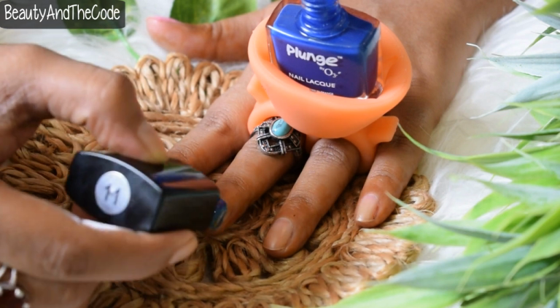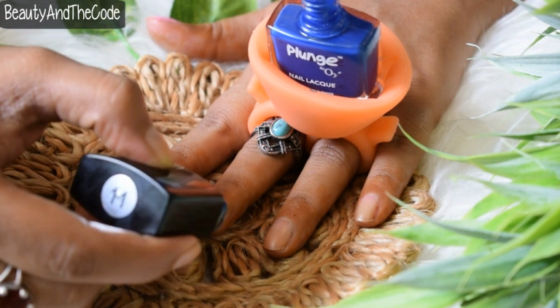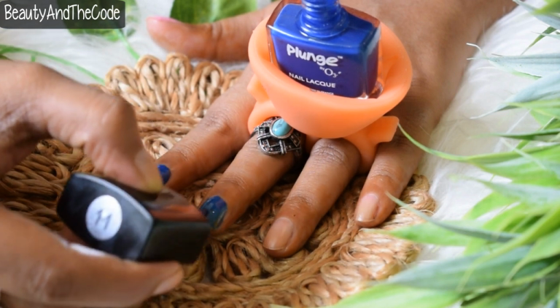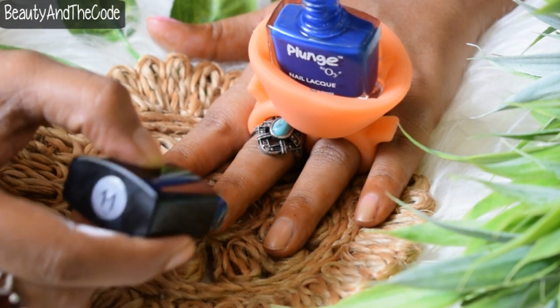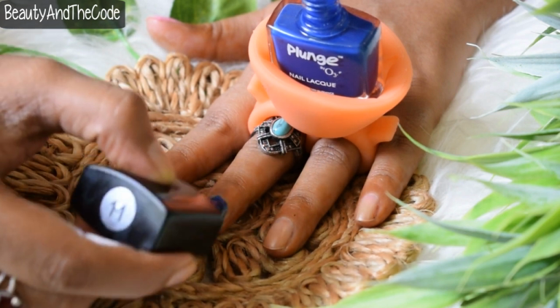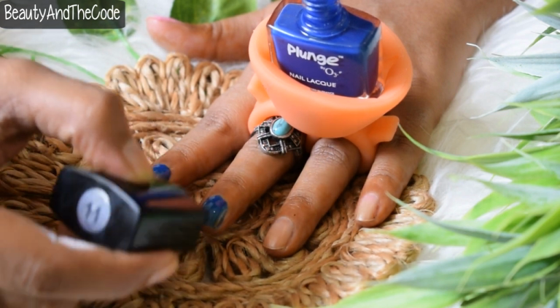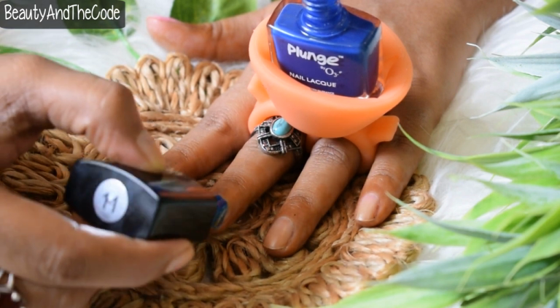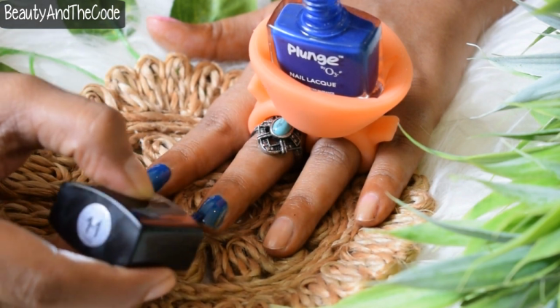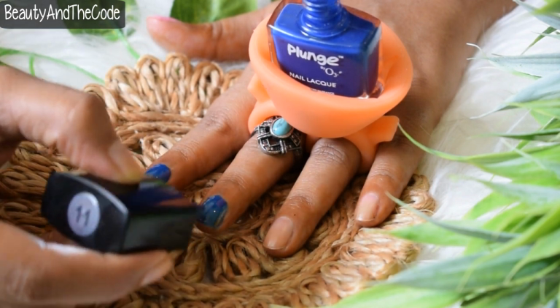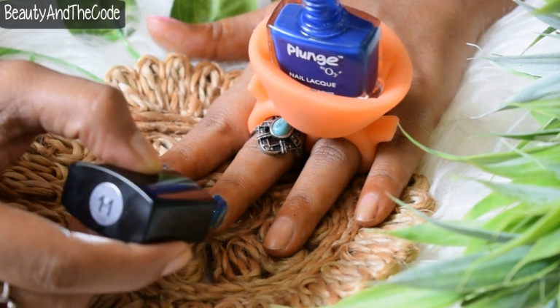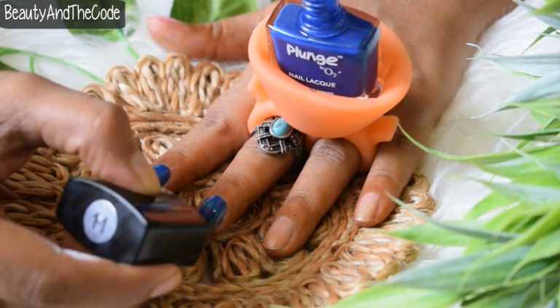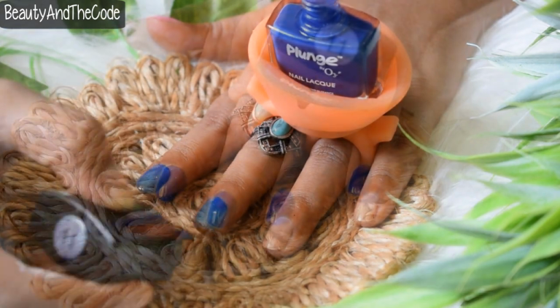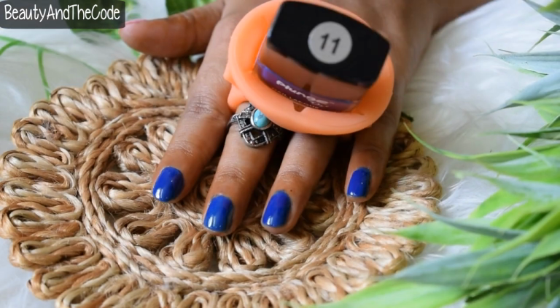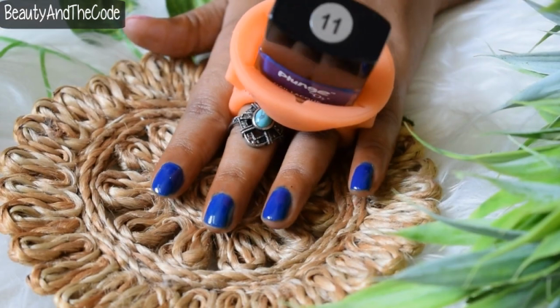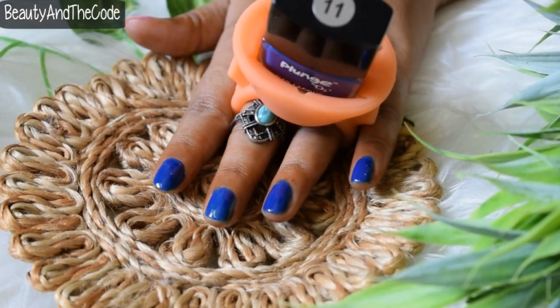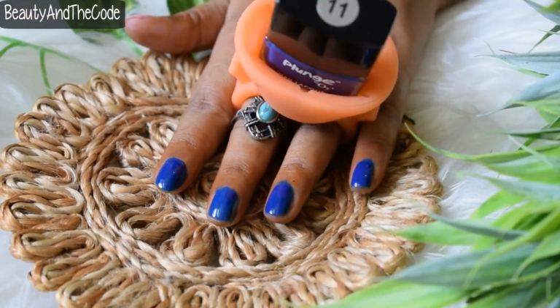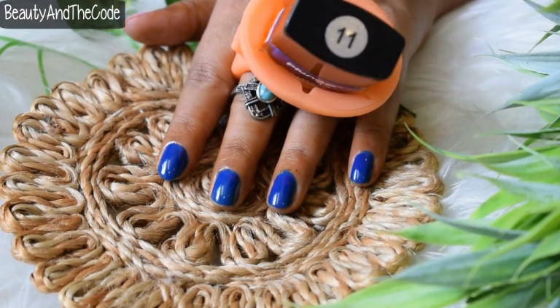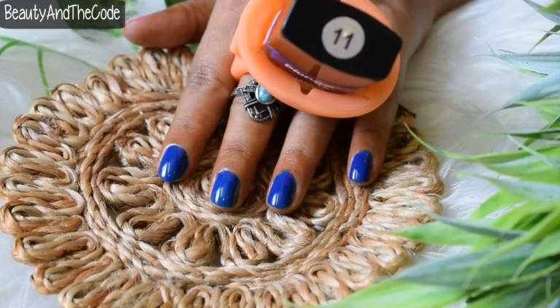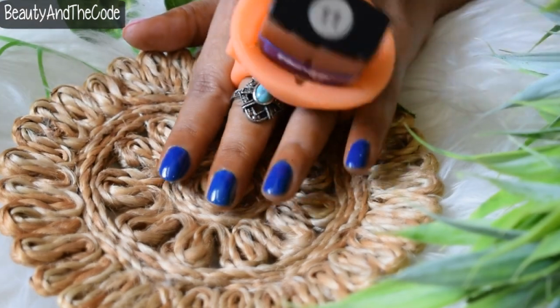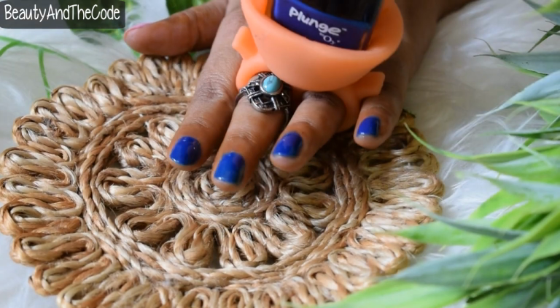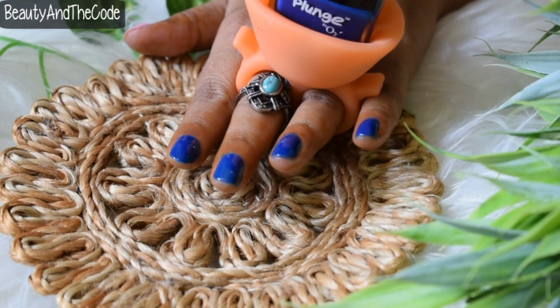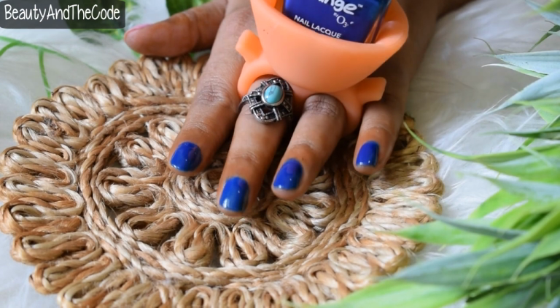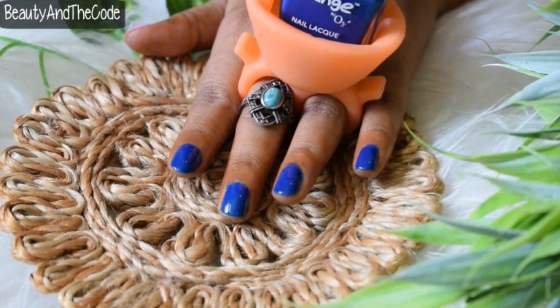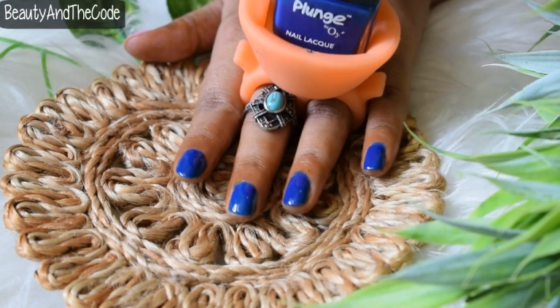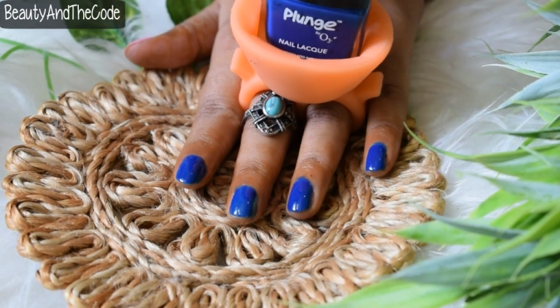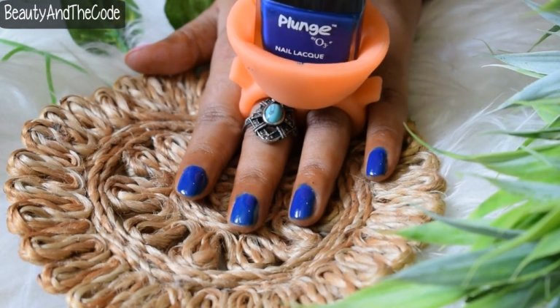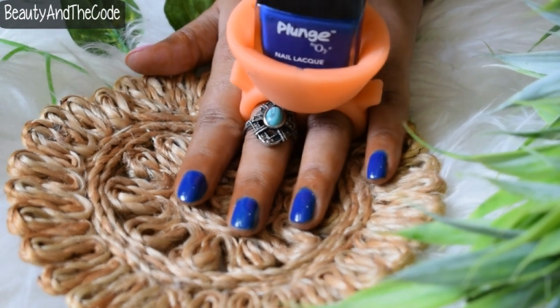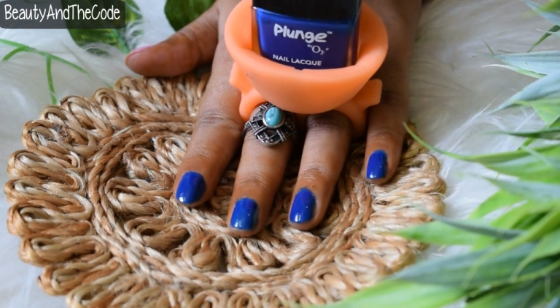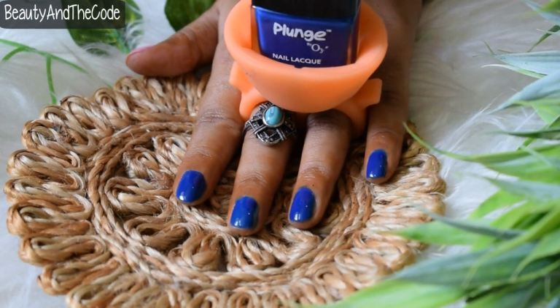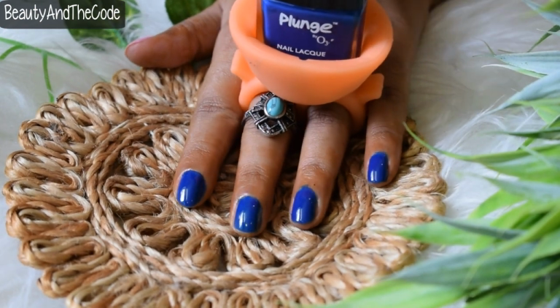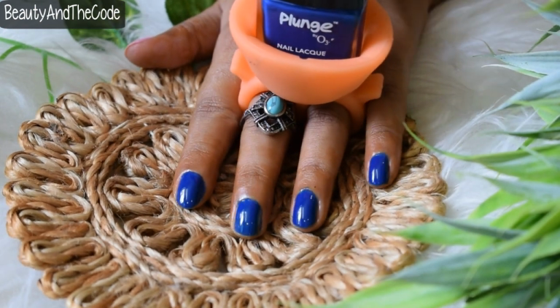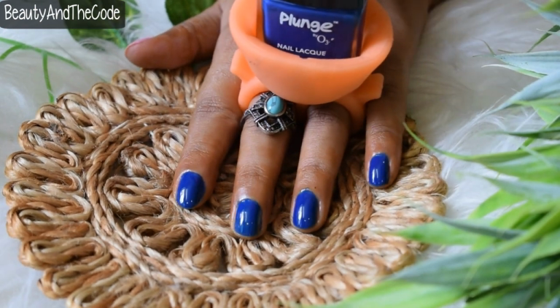Also, the size and shape of the bottle is so precise that it fits easily into a nail paint holder, as you can see here.